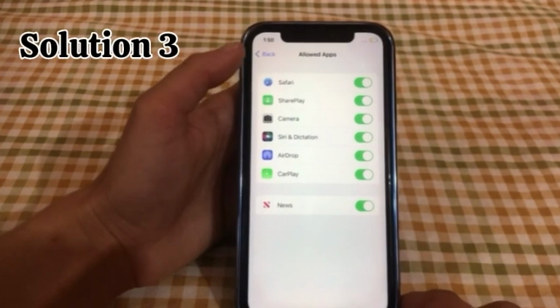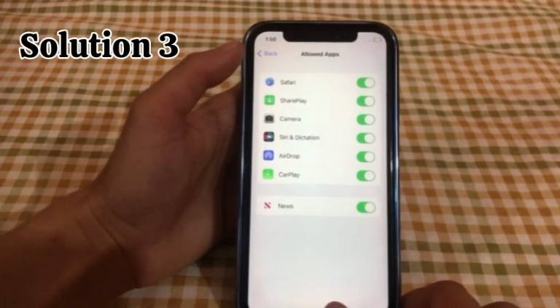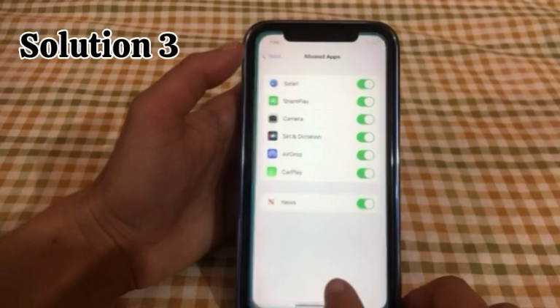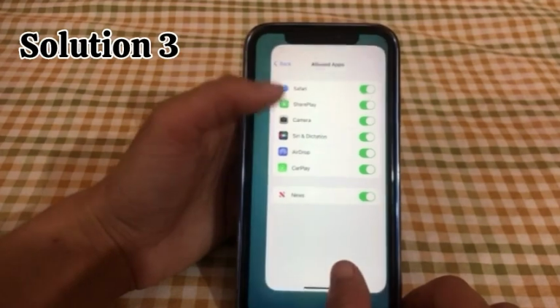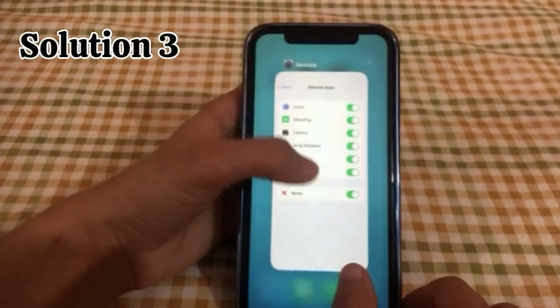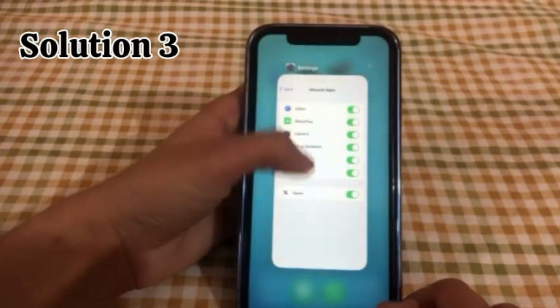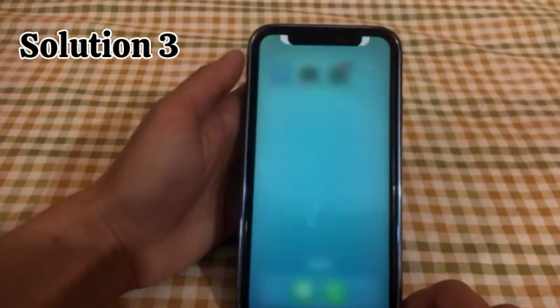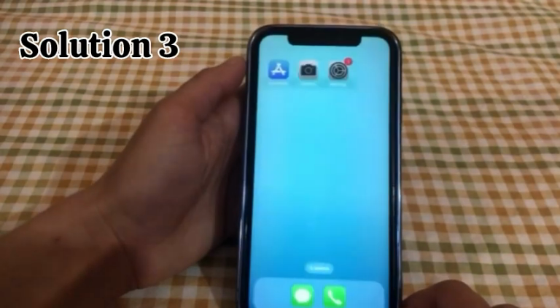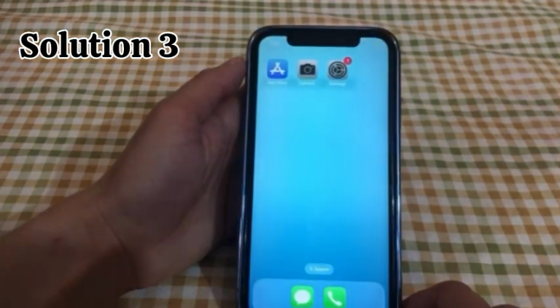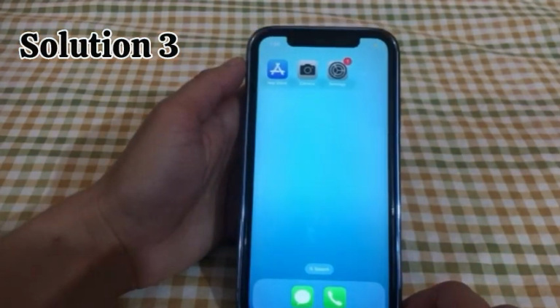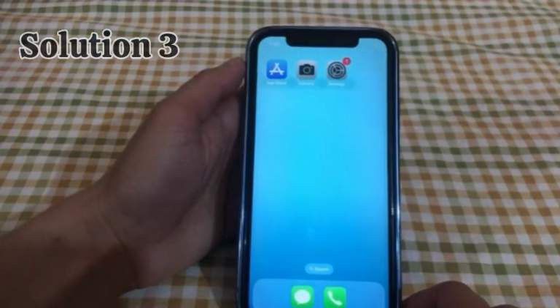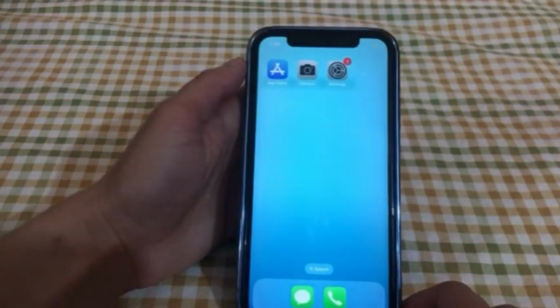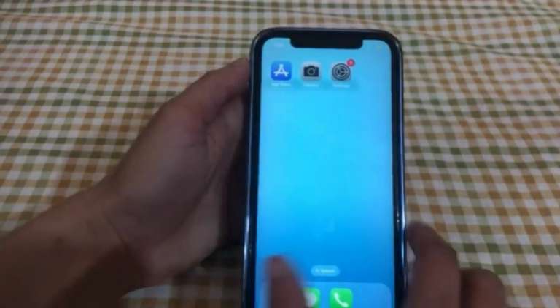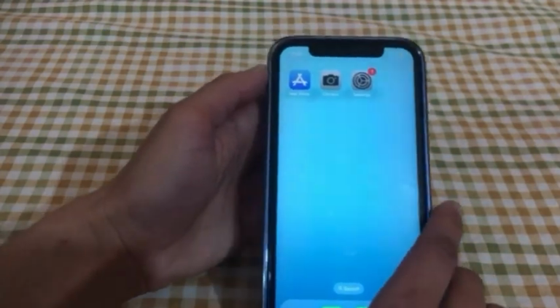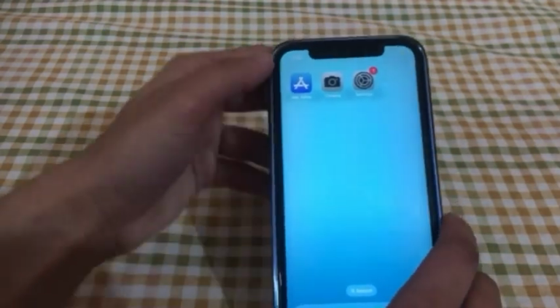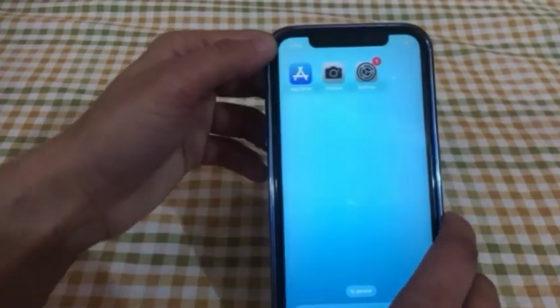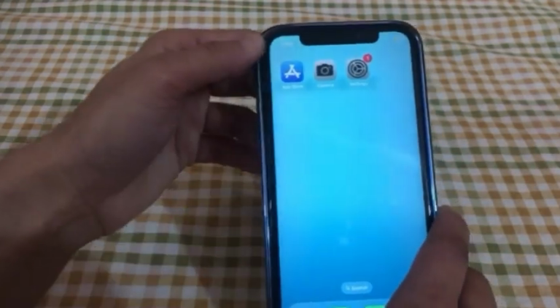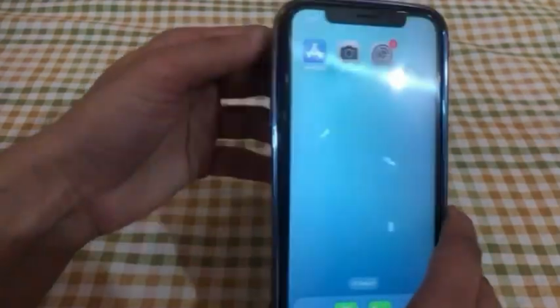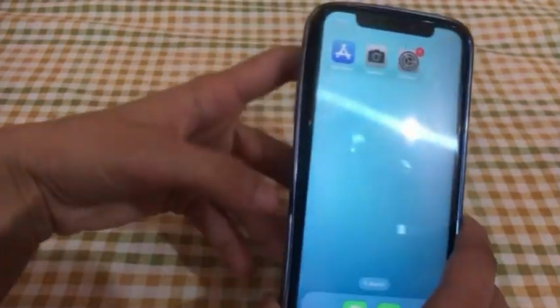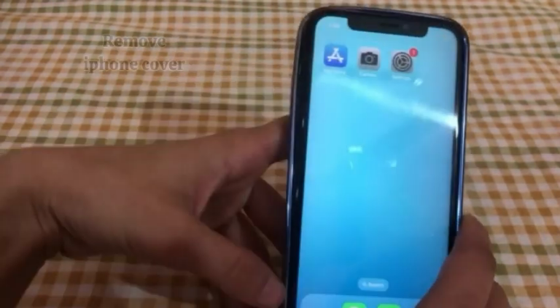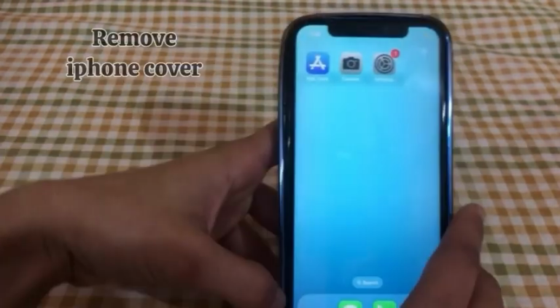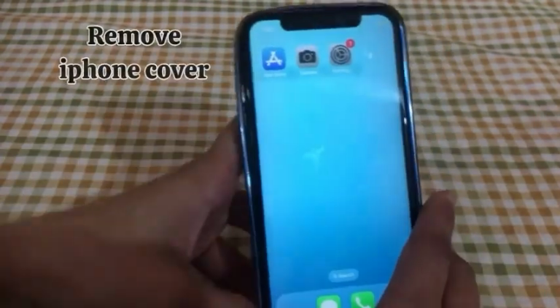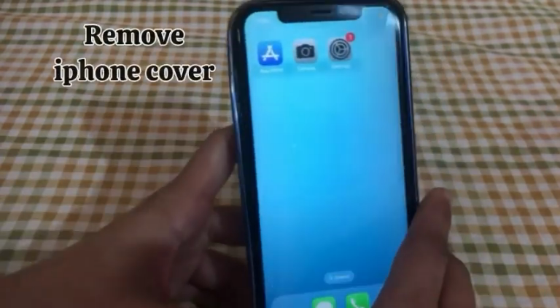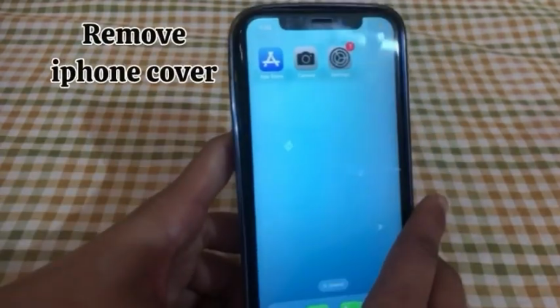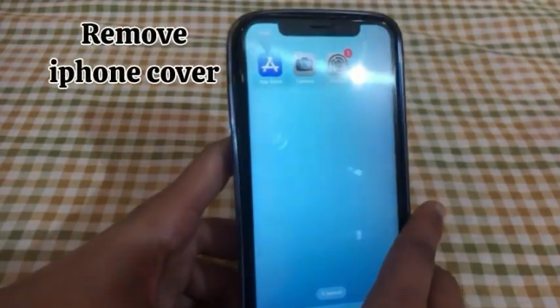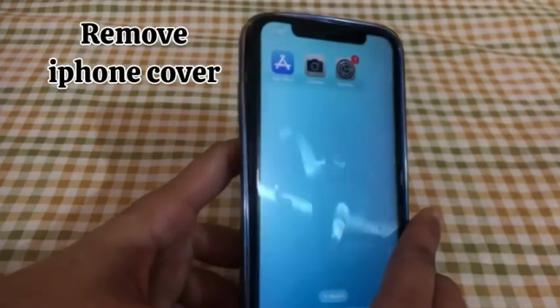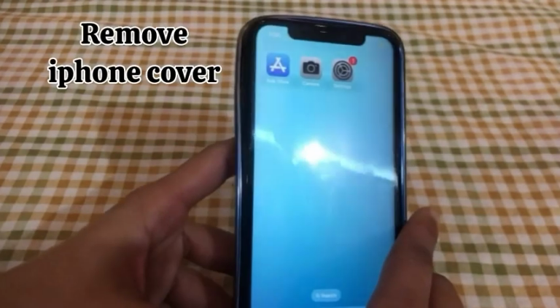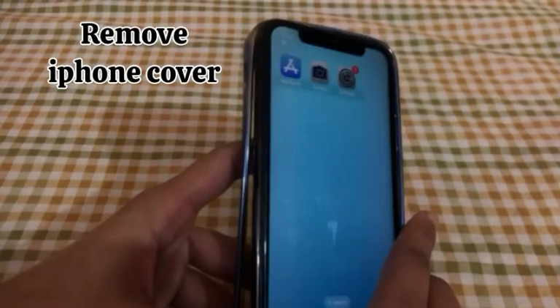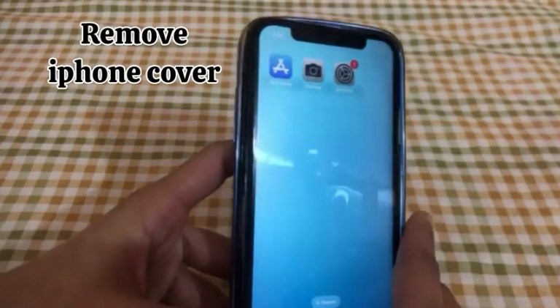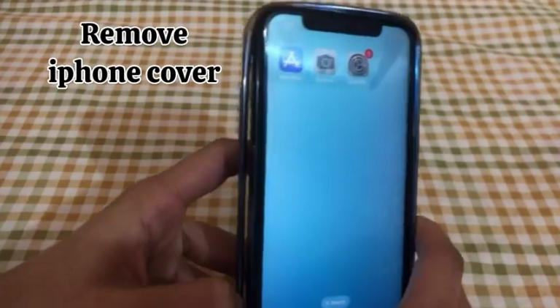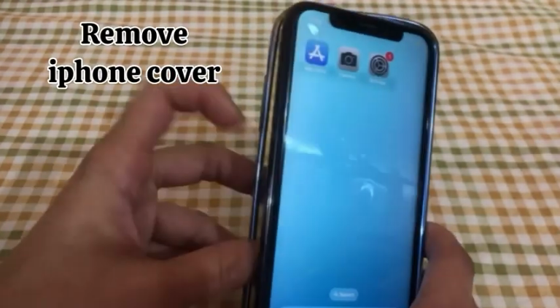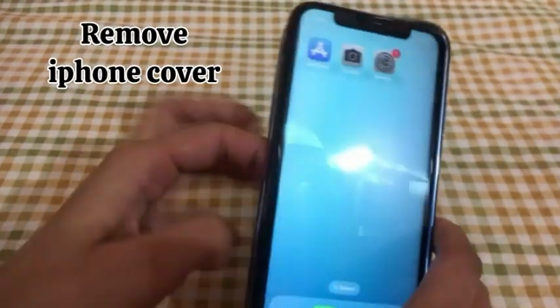Solution No.3: Remove your iPhone cover and clean your iPhone camera.